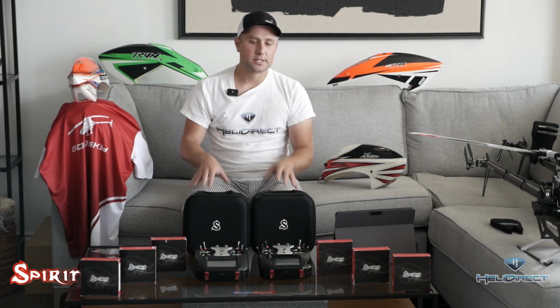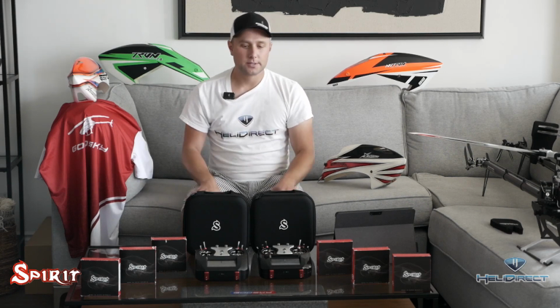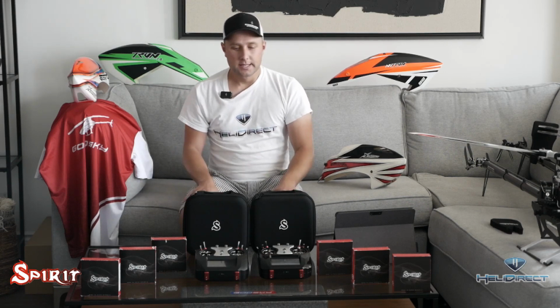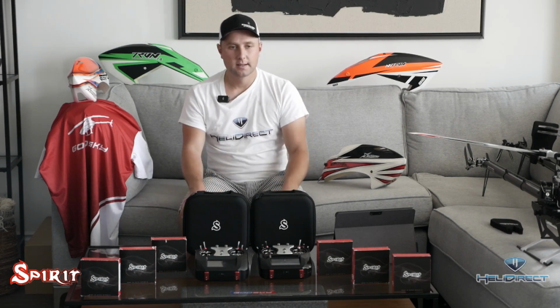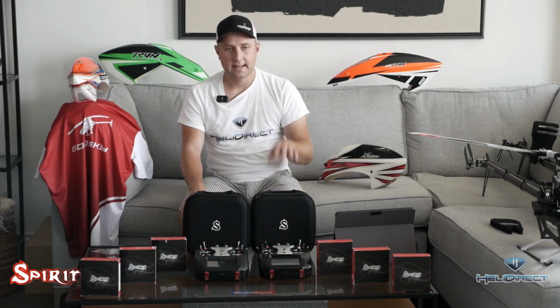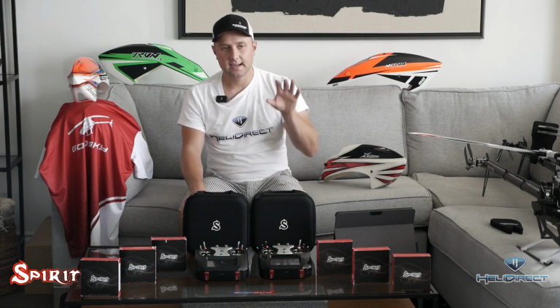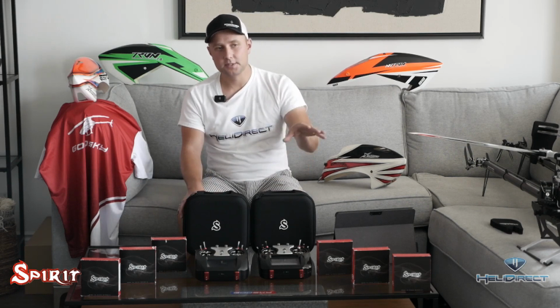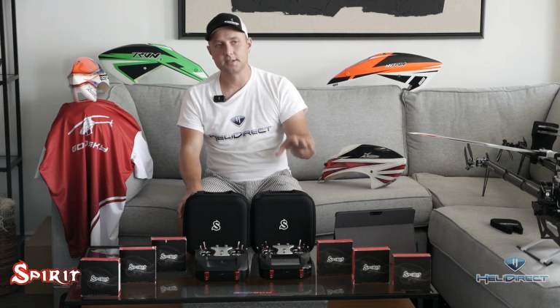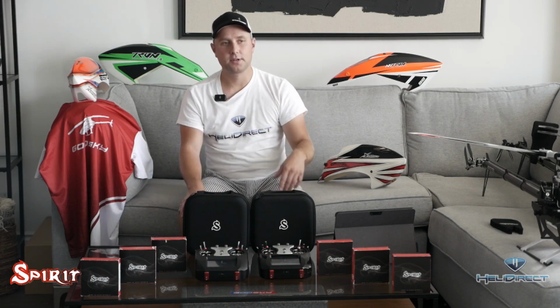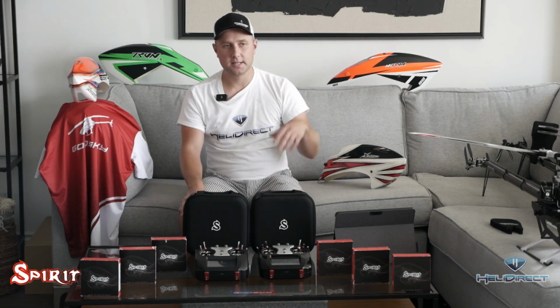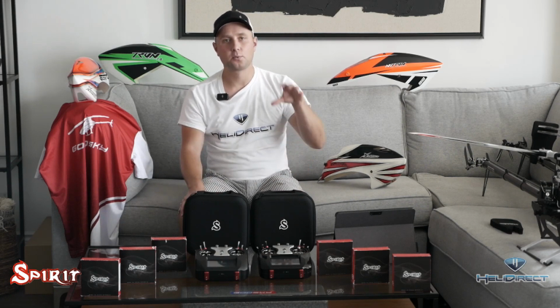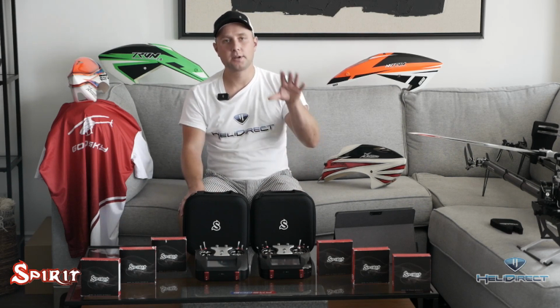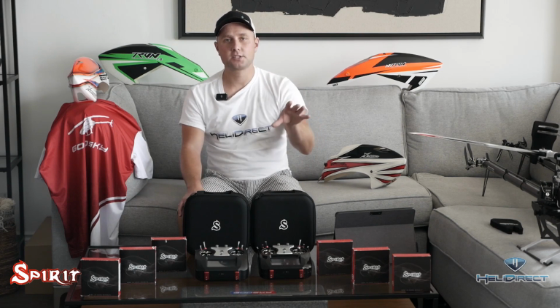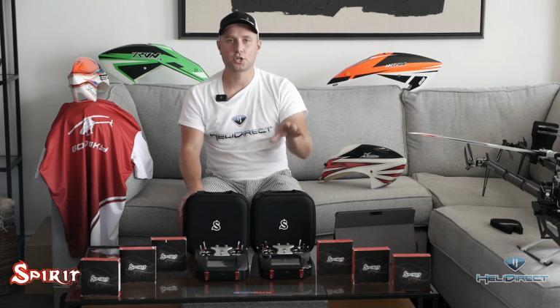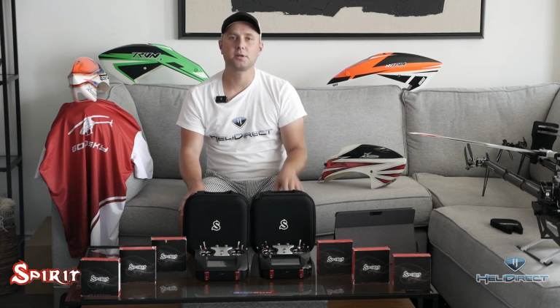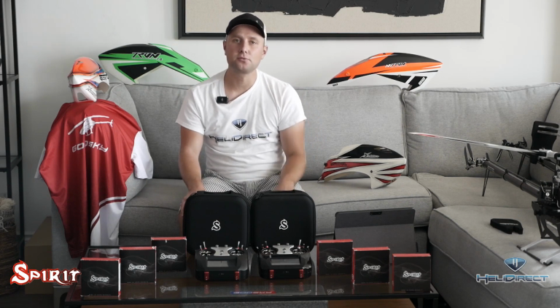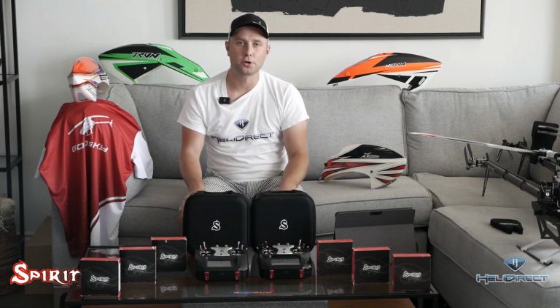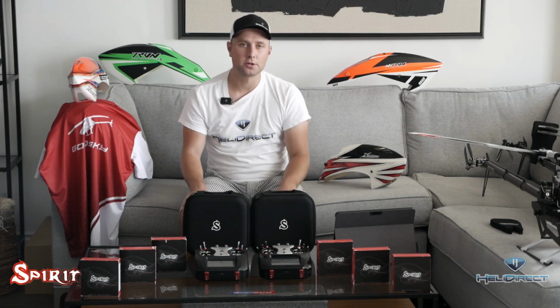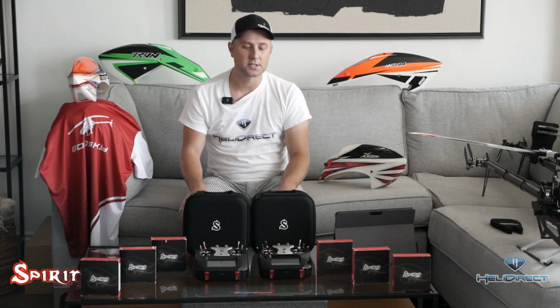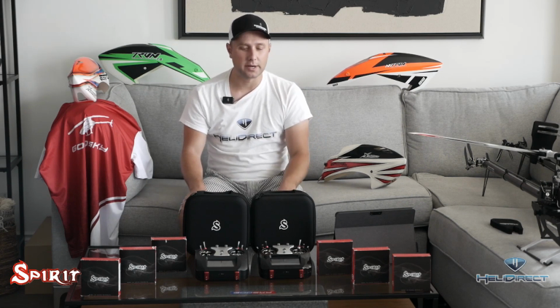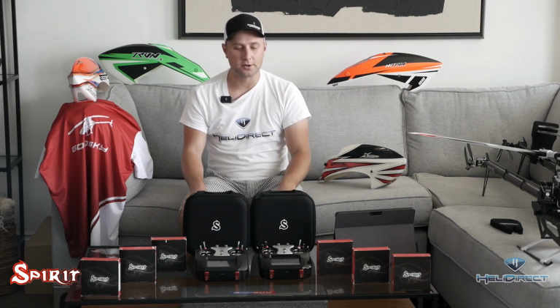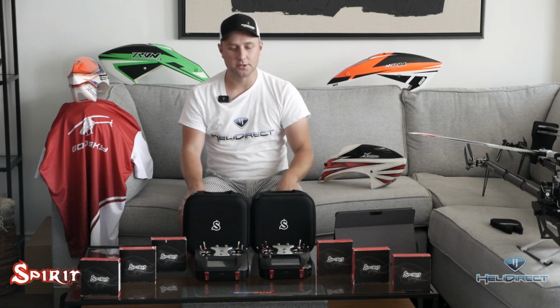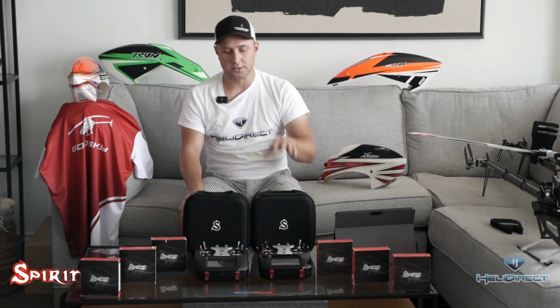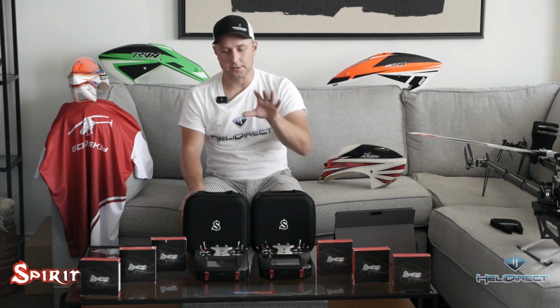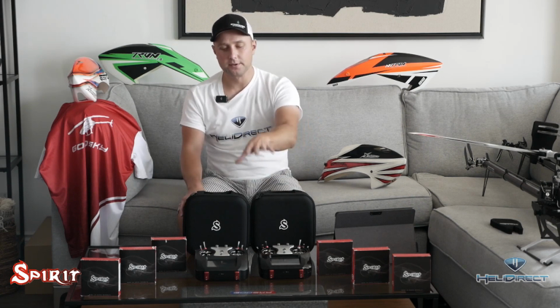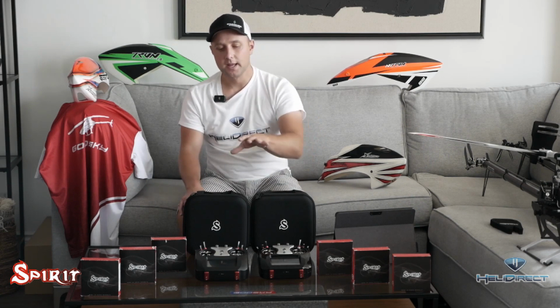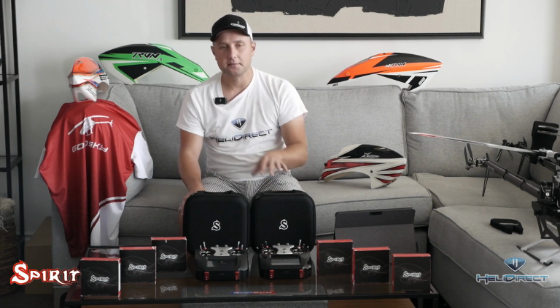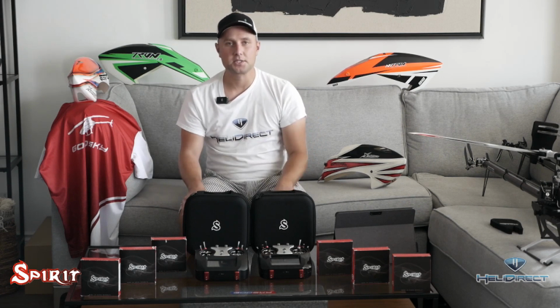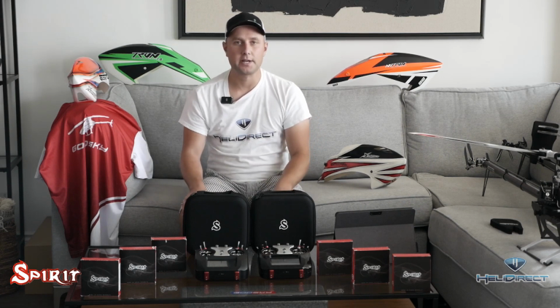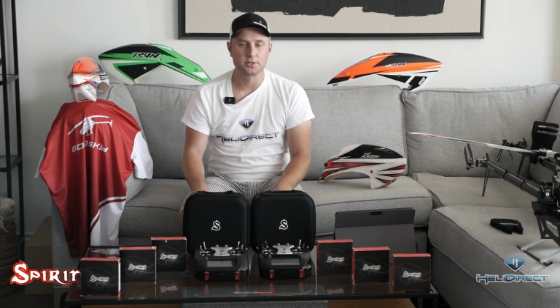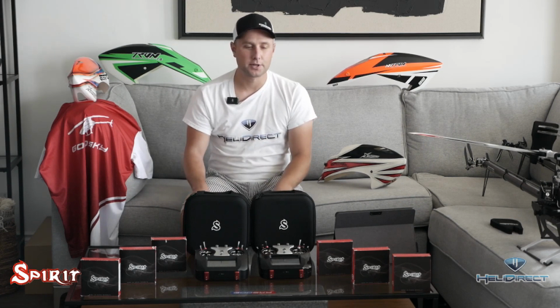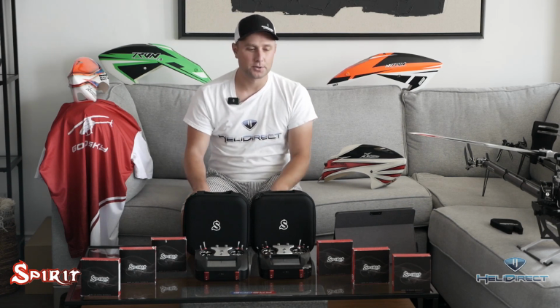I wanted to do a bit of a pre-release introduction as to what the radio is, what the ecosystem is all about, and how it's different — so when you guys are shopping for your next radio, you'll know if this radio is for you.